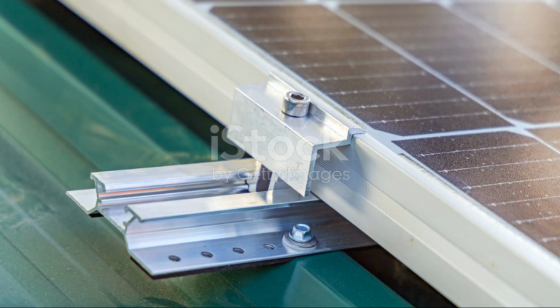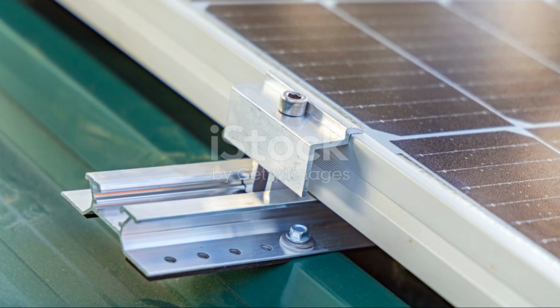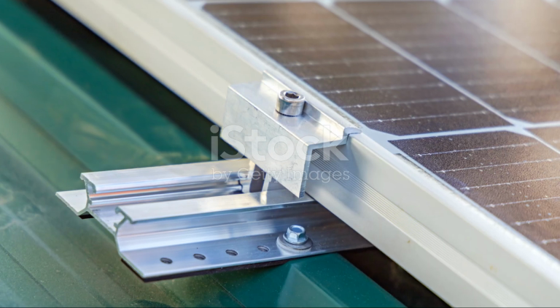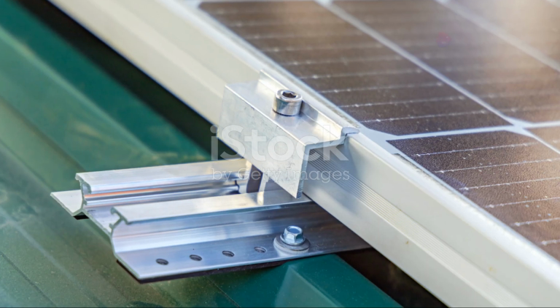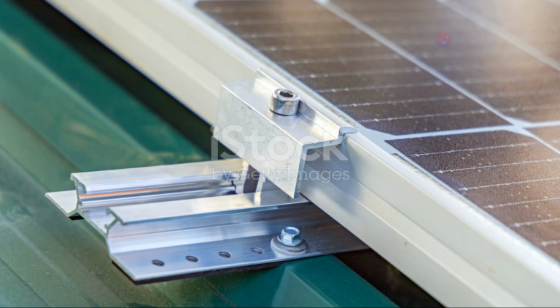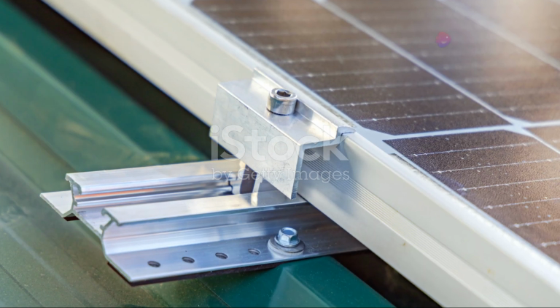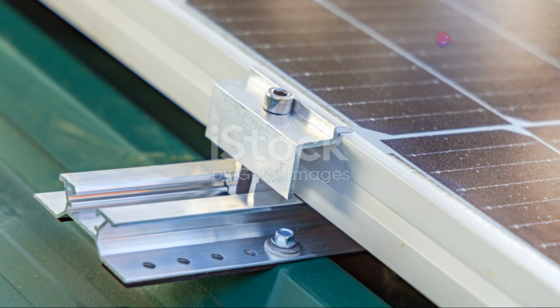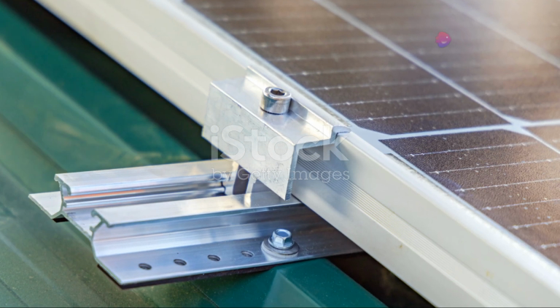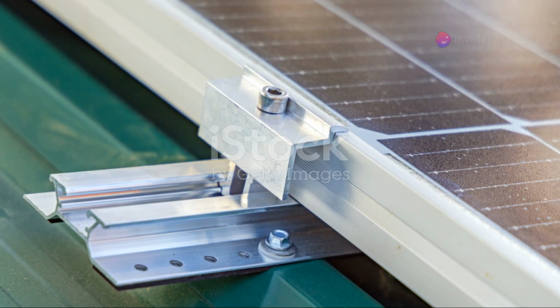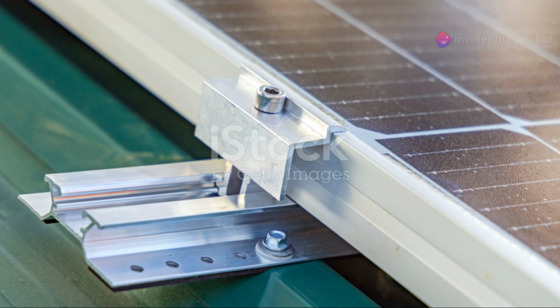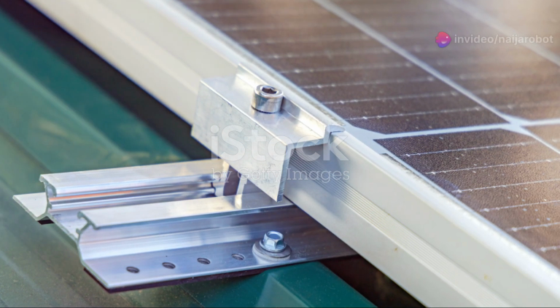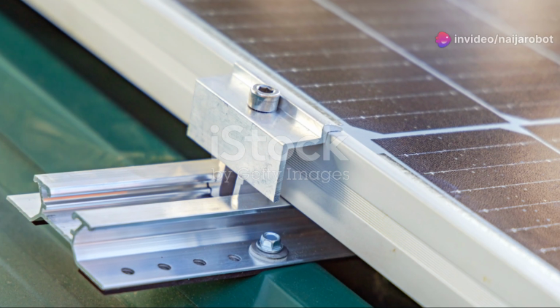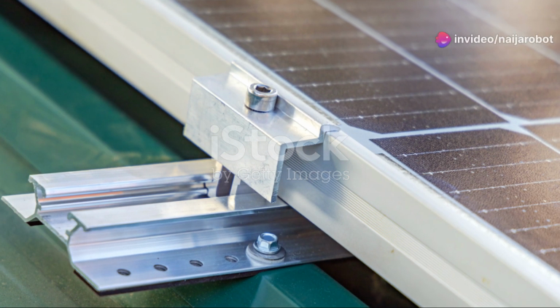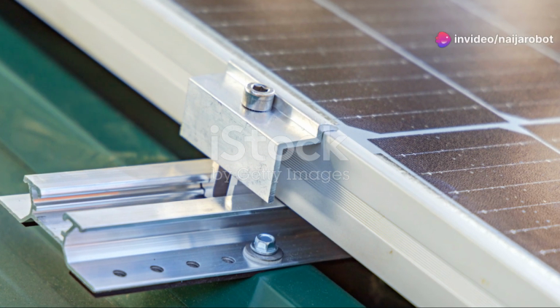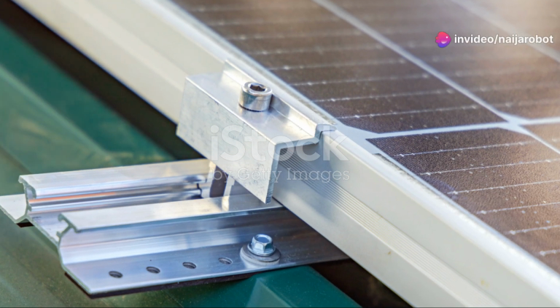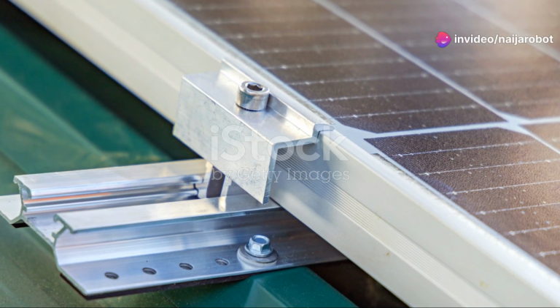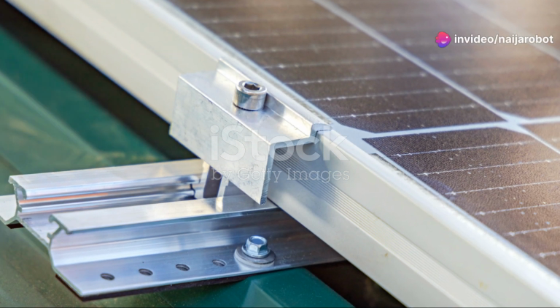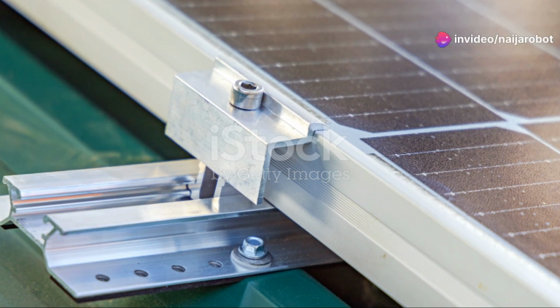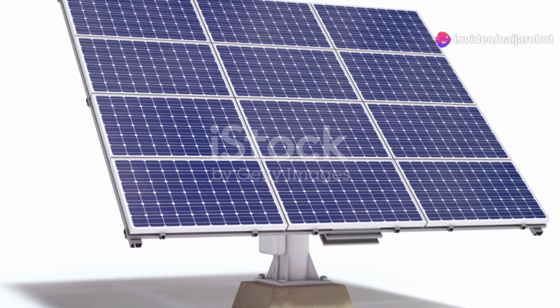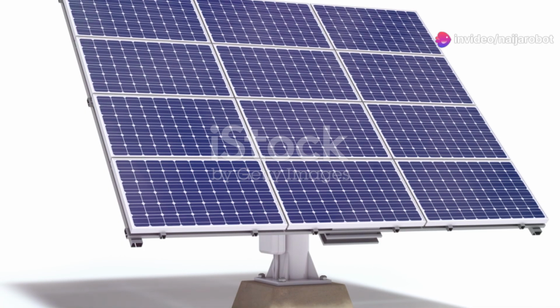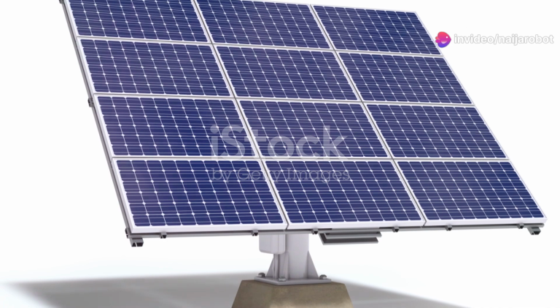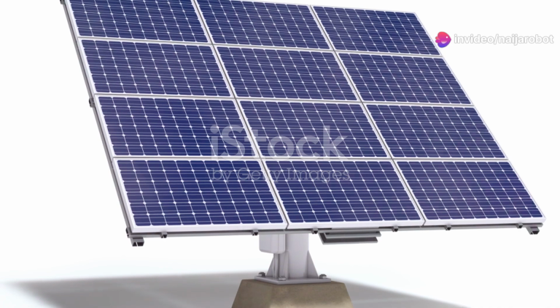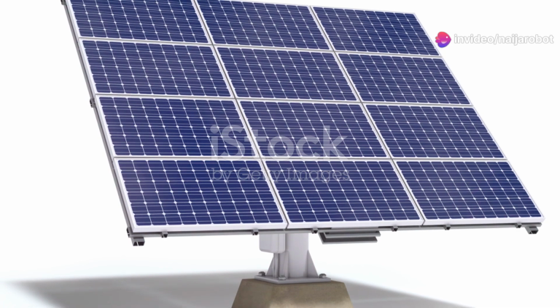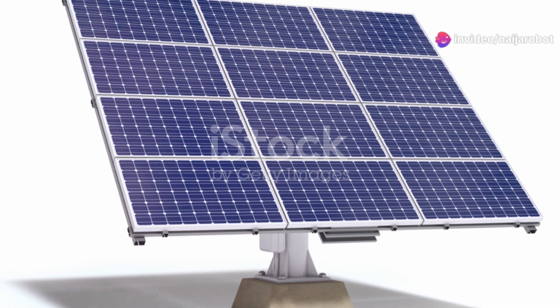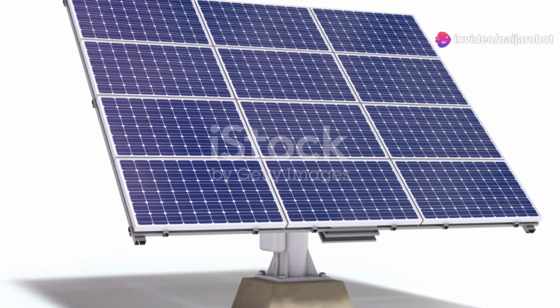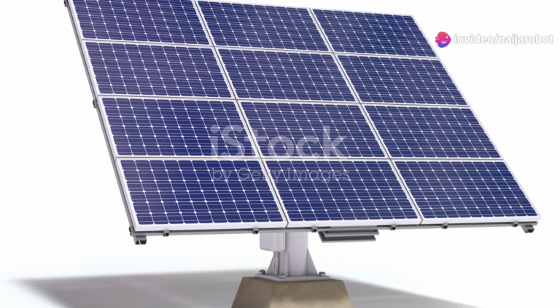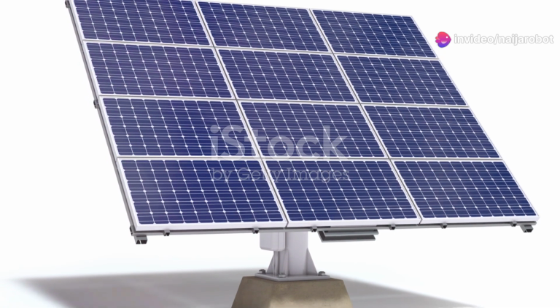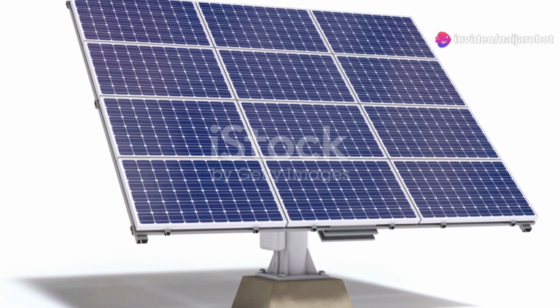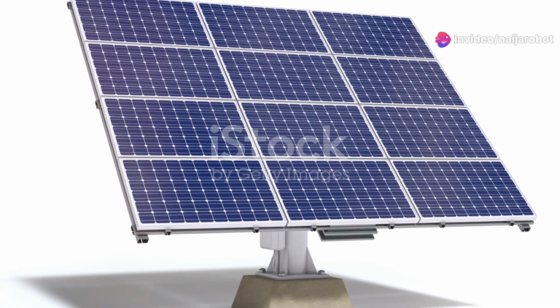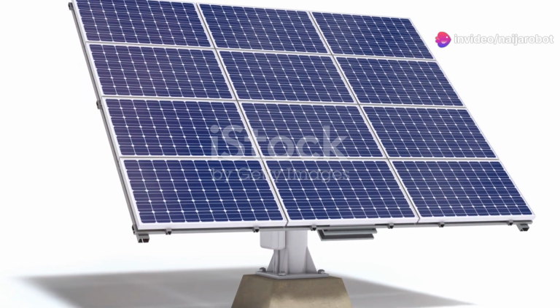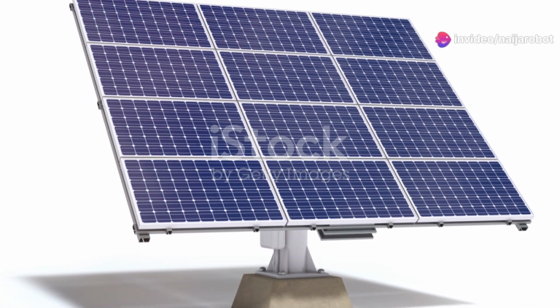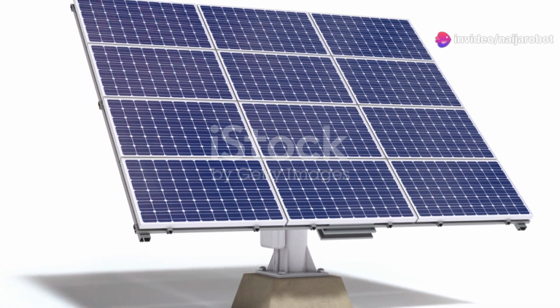Next, mount those shiny panels securely. Think sturdy brackets and a solid base.